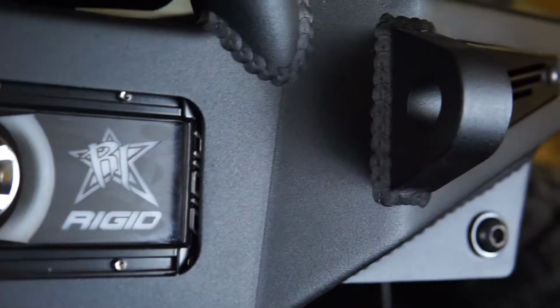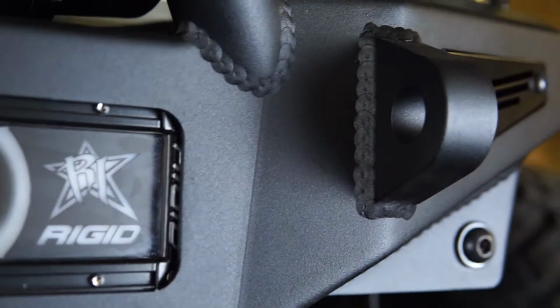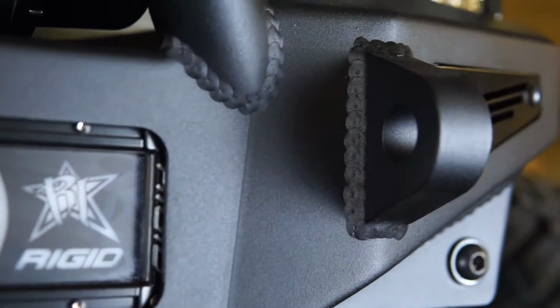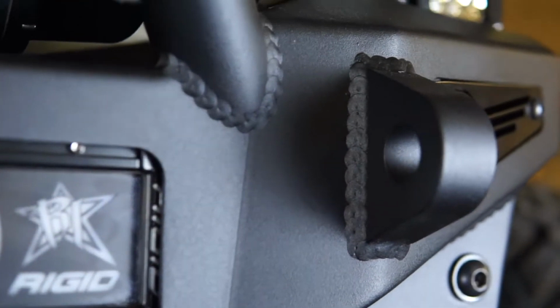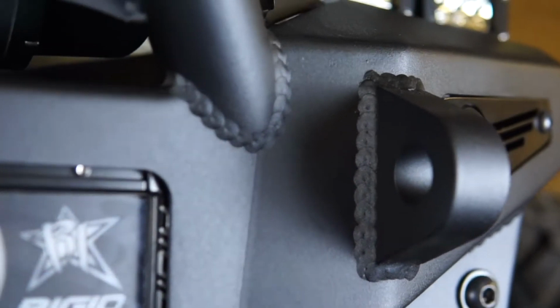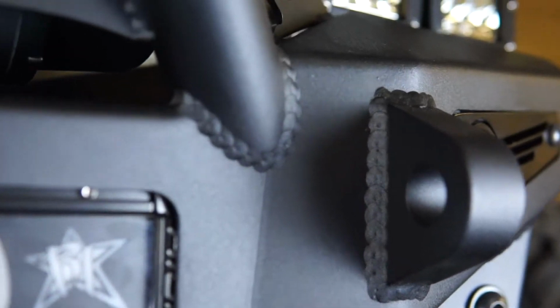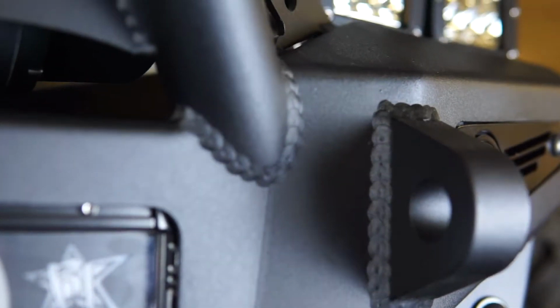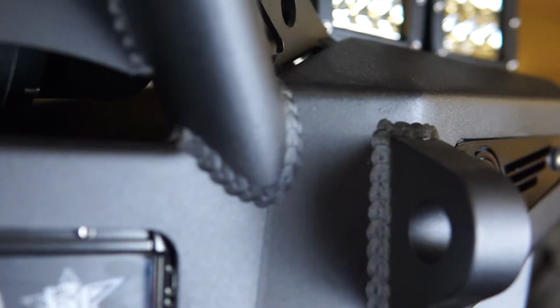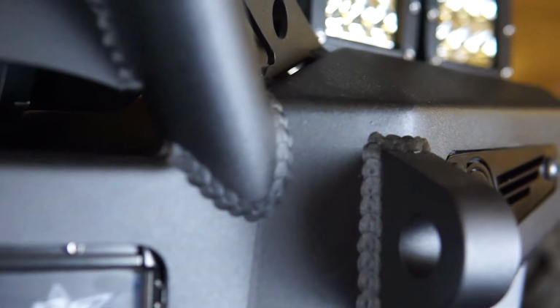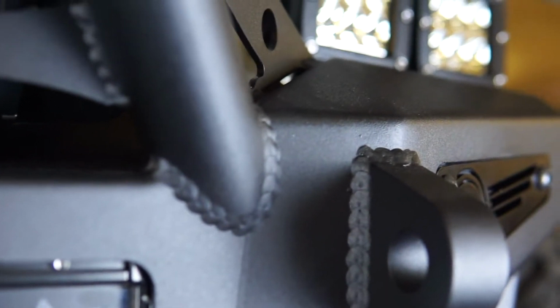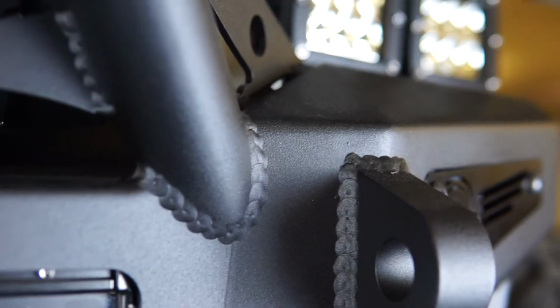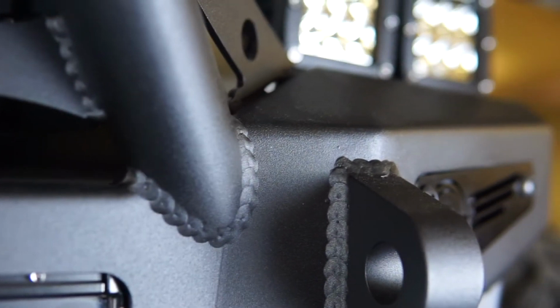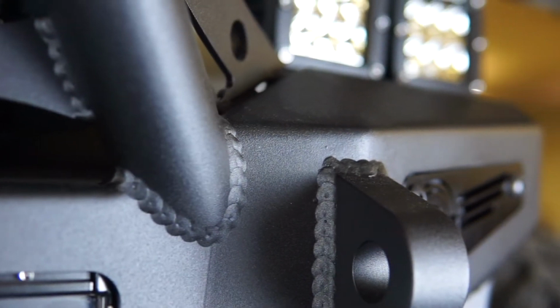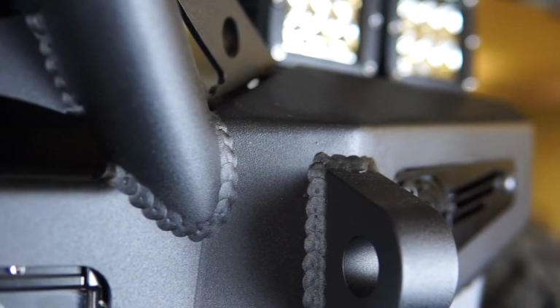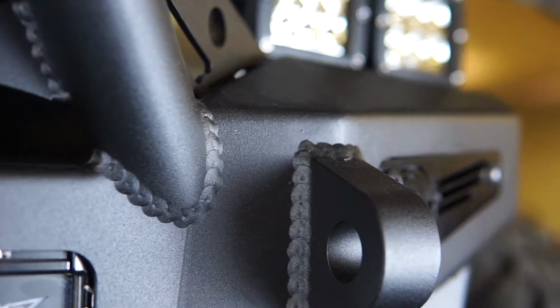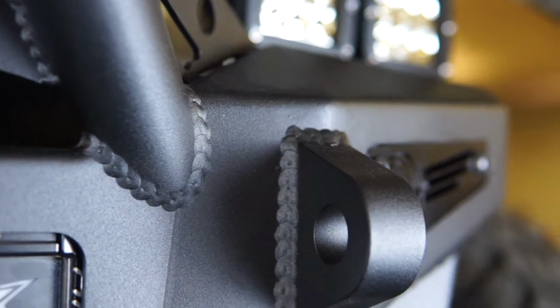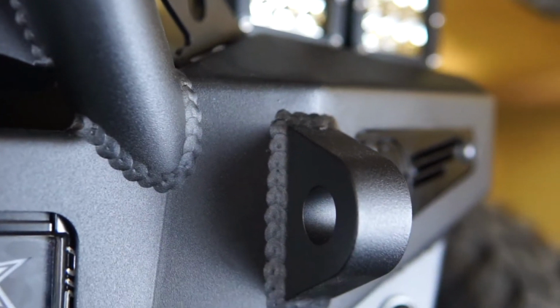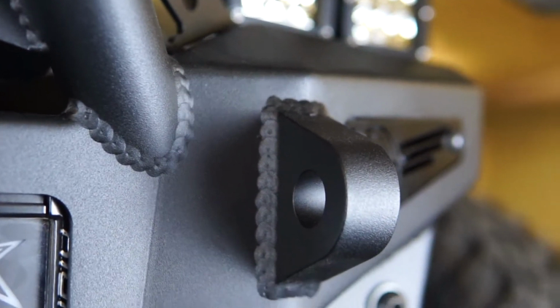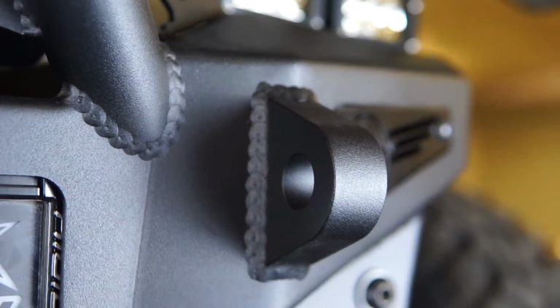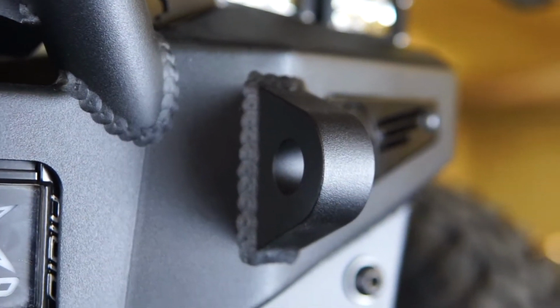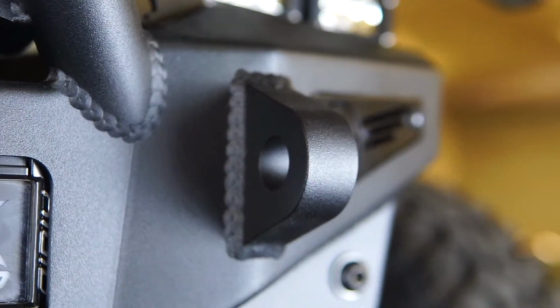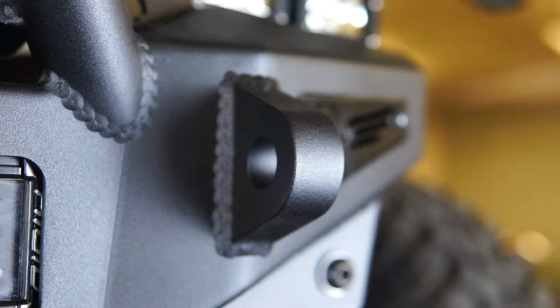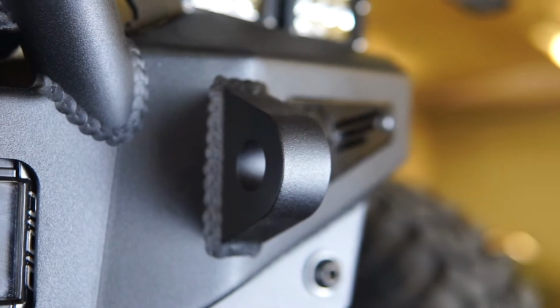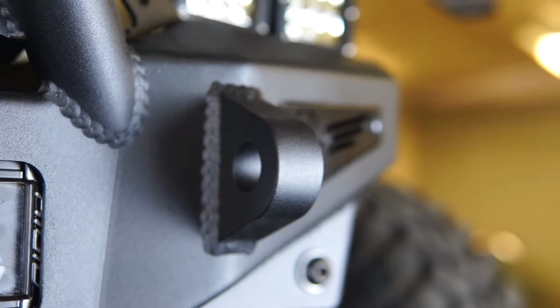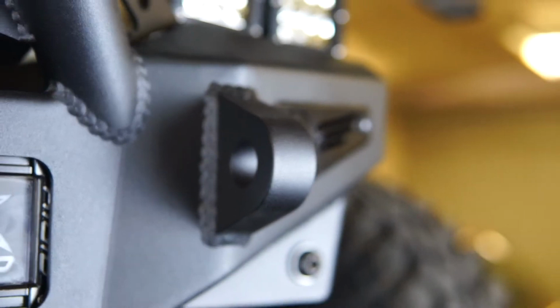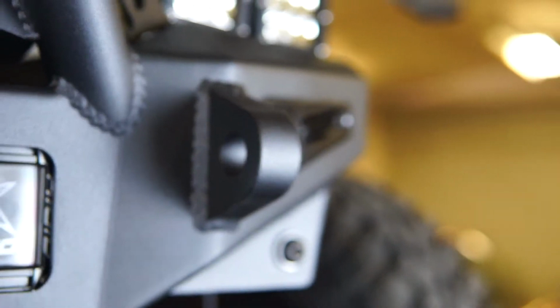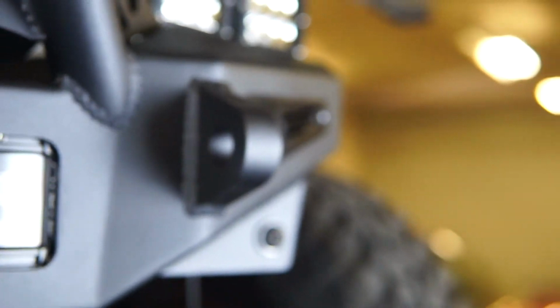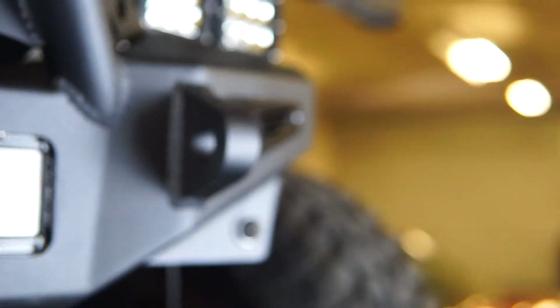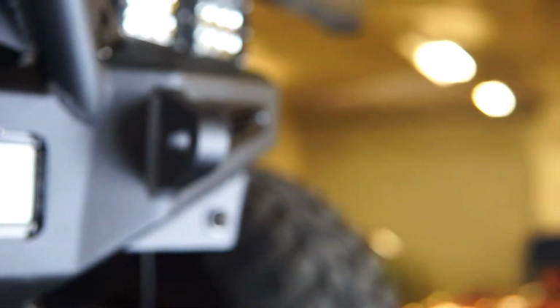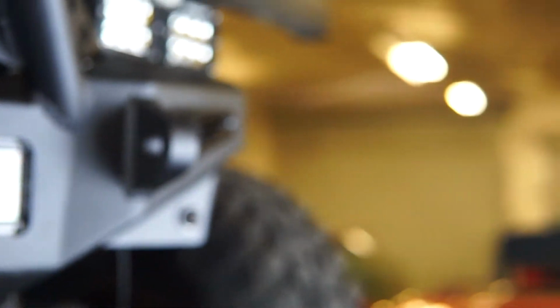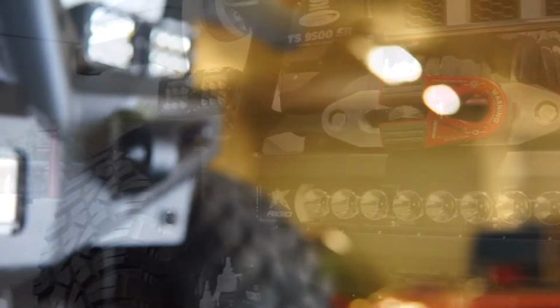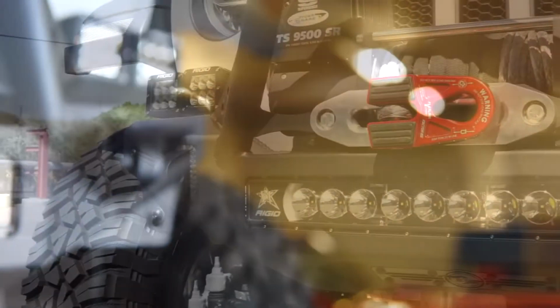Reinforced clevis mounts accept a 3/4 inch D-ring and provide a reliable recovery point for your vehicle.